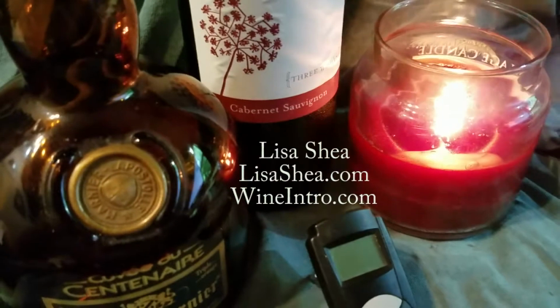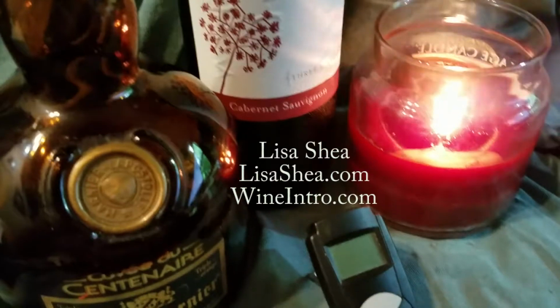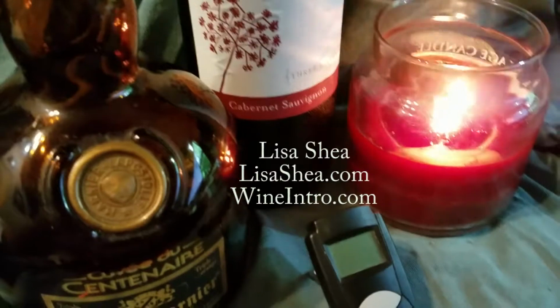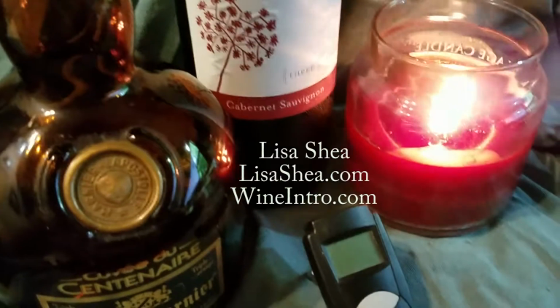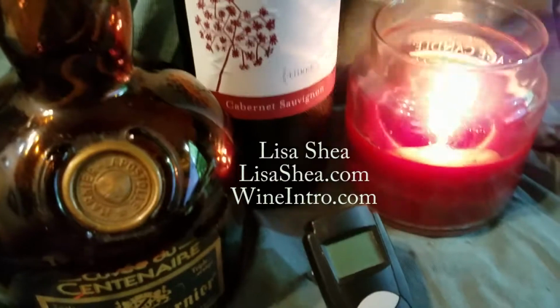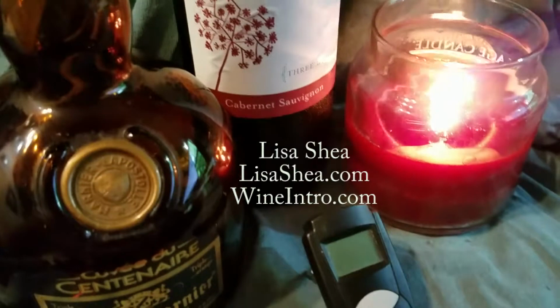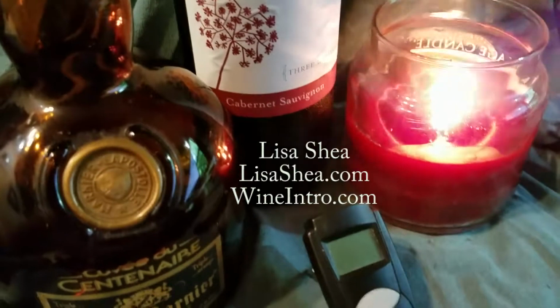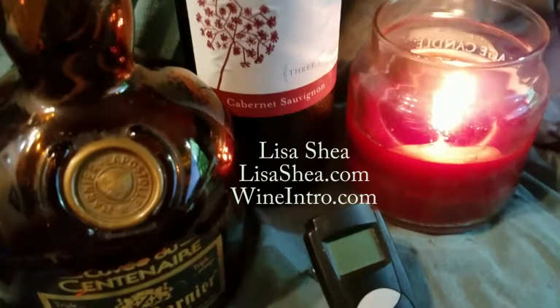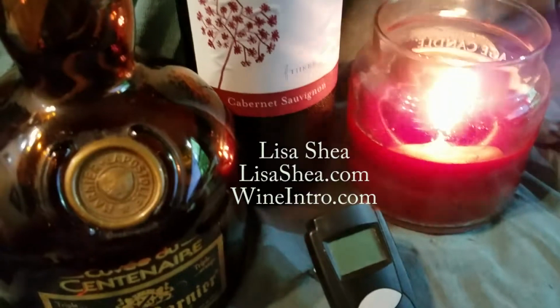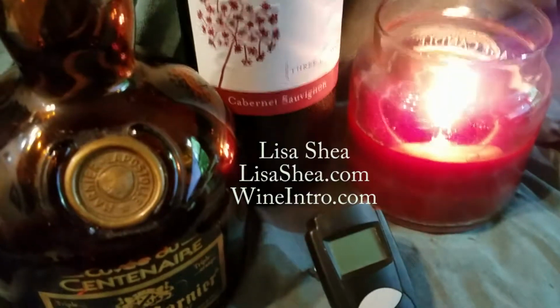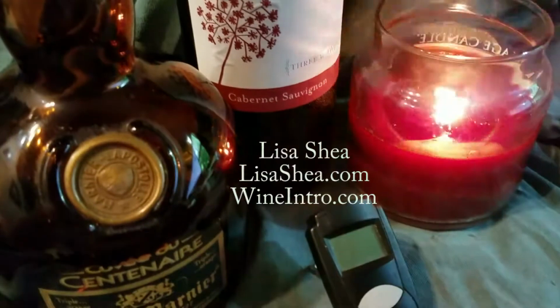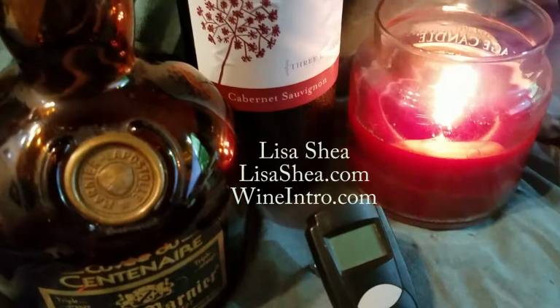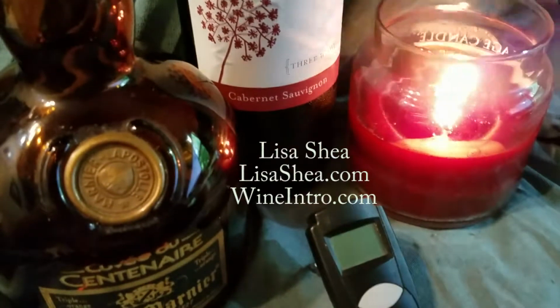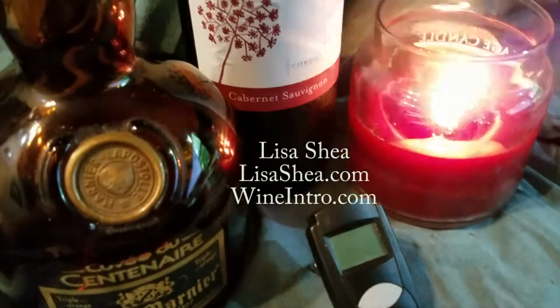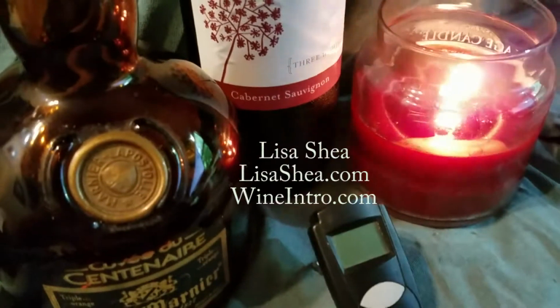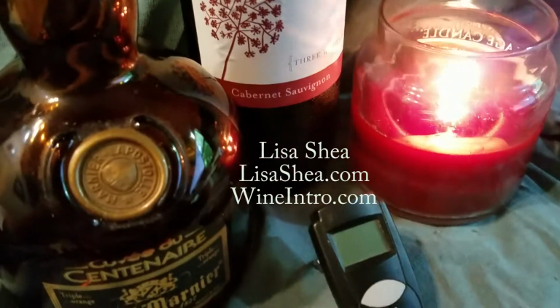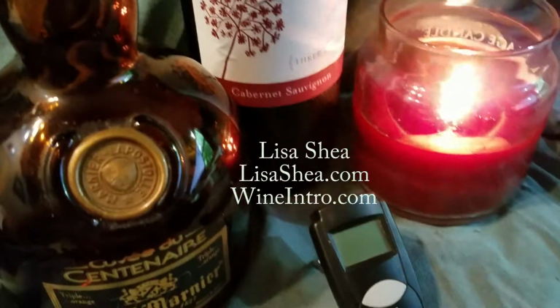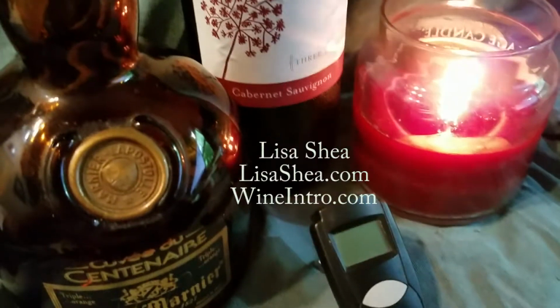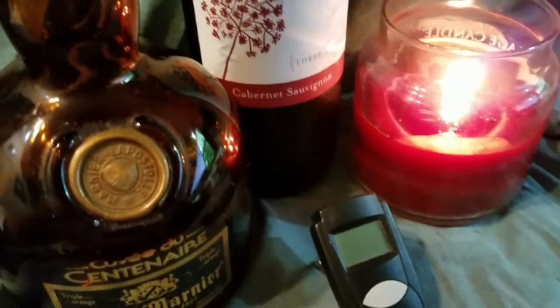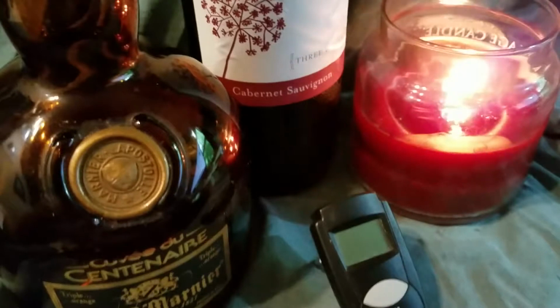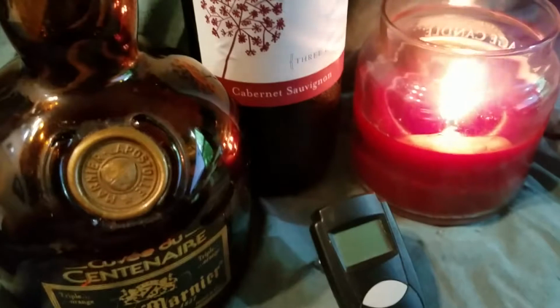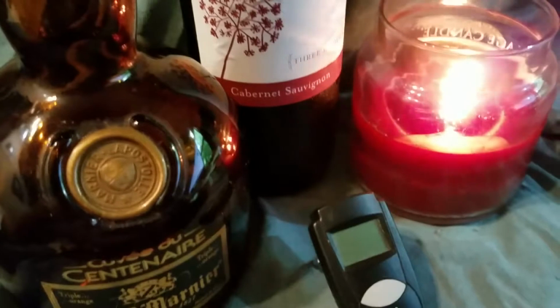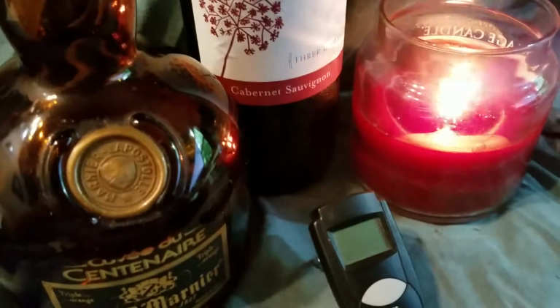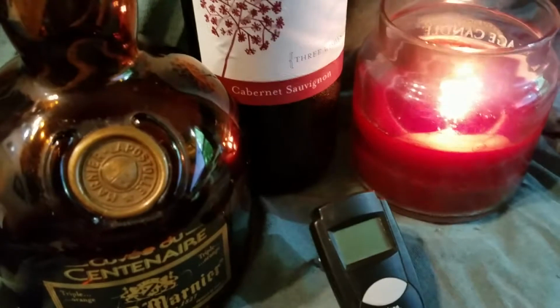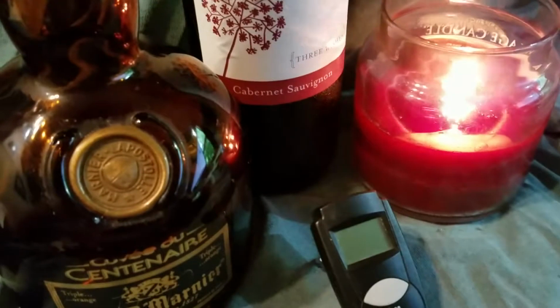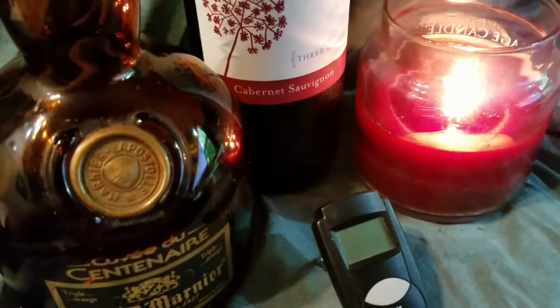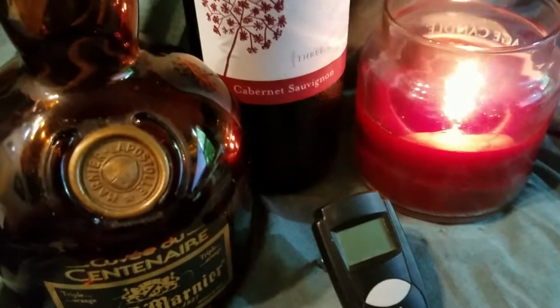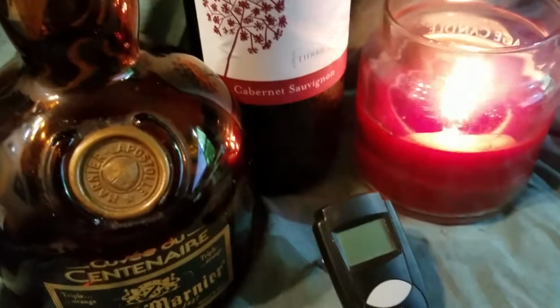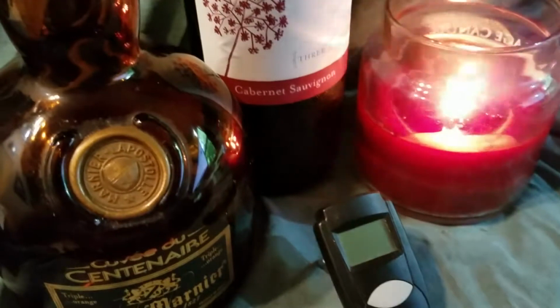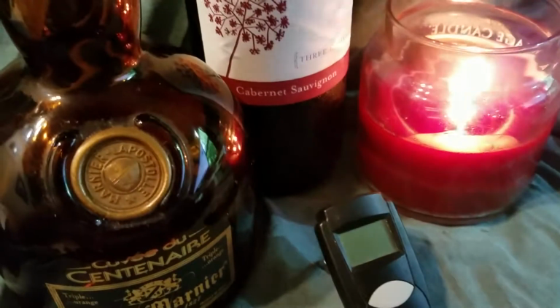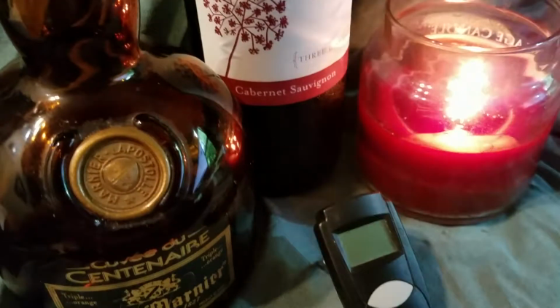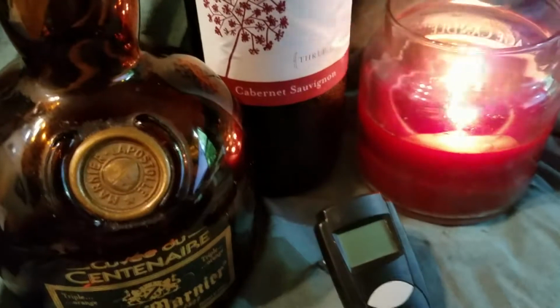Hello, my name is Lisa Shea. Today we're going to talk about drinking a wine at the proper temperature.